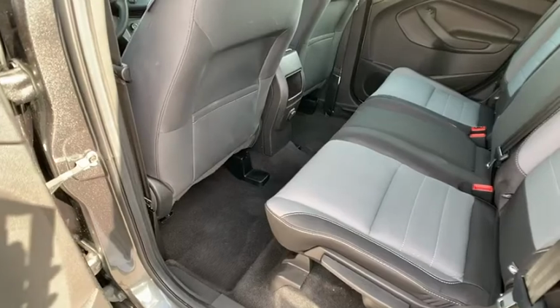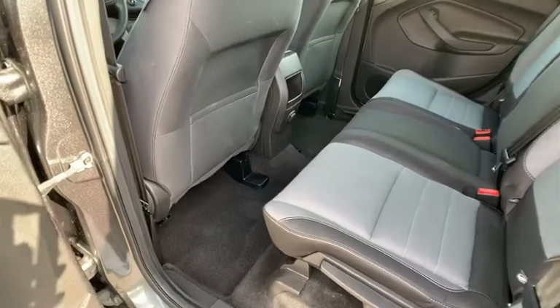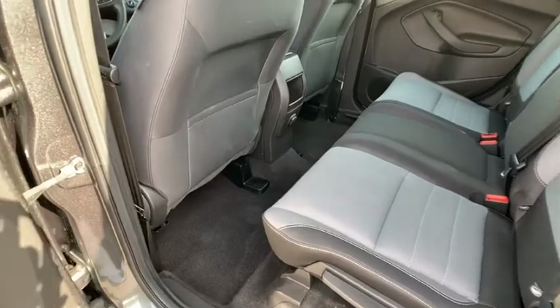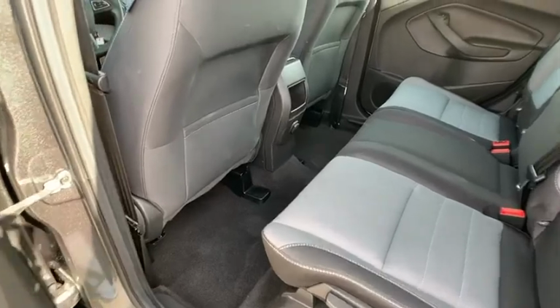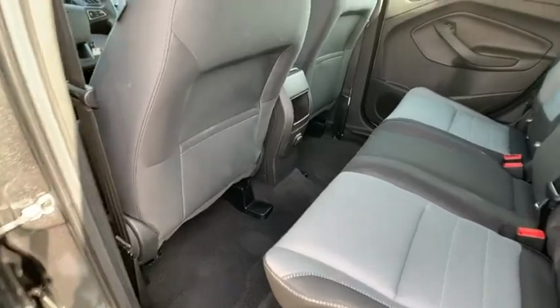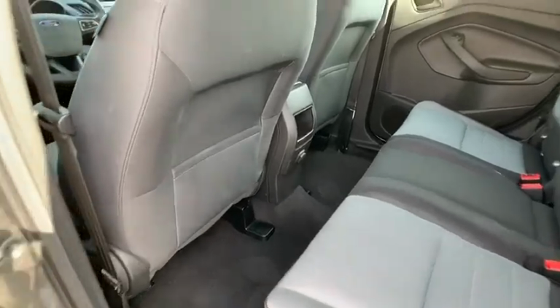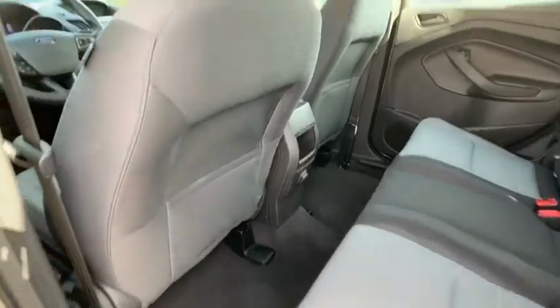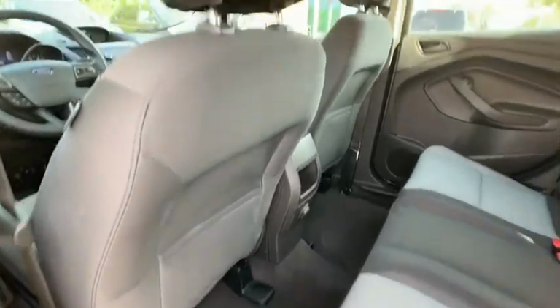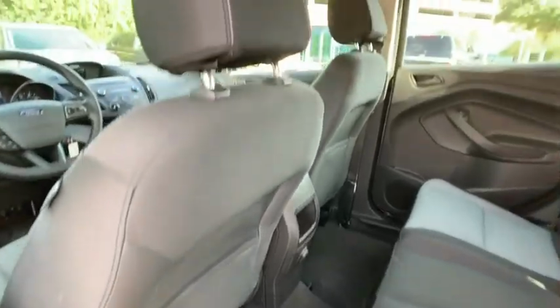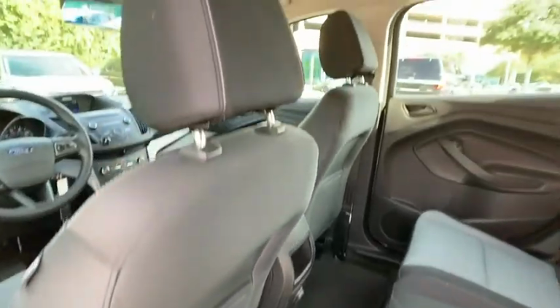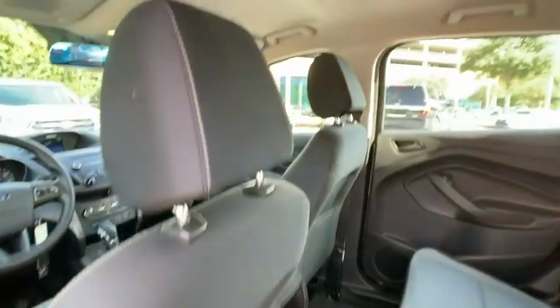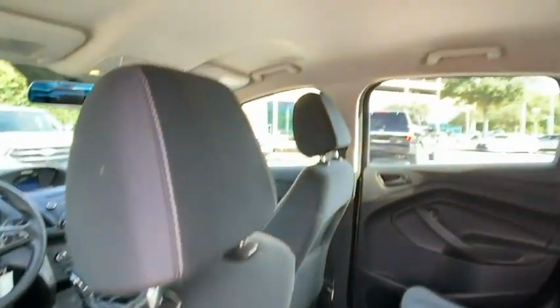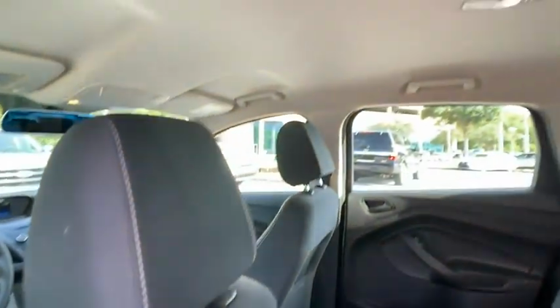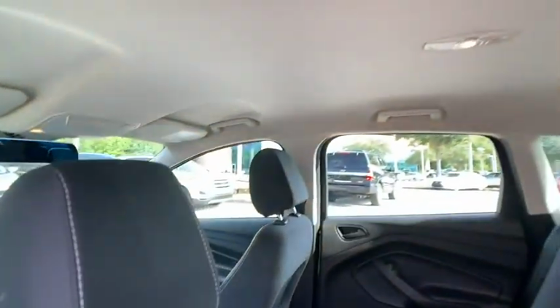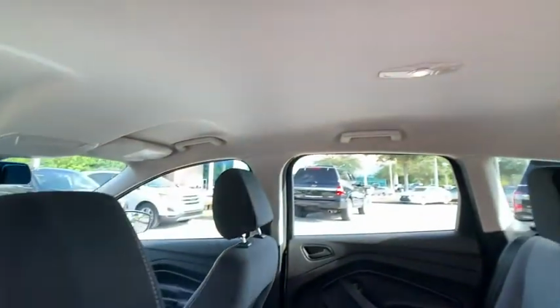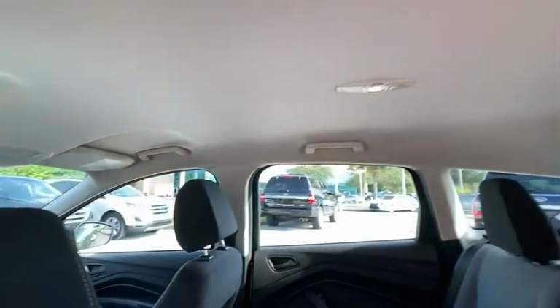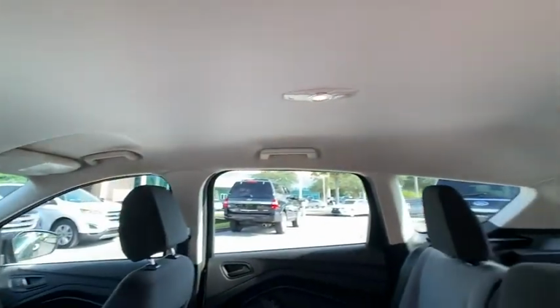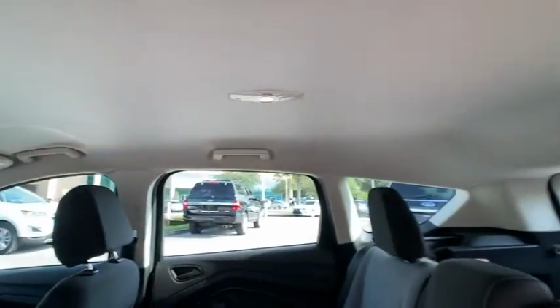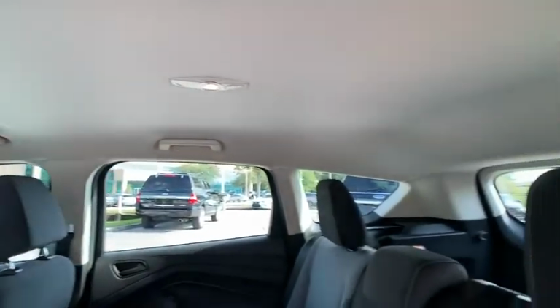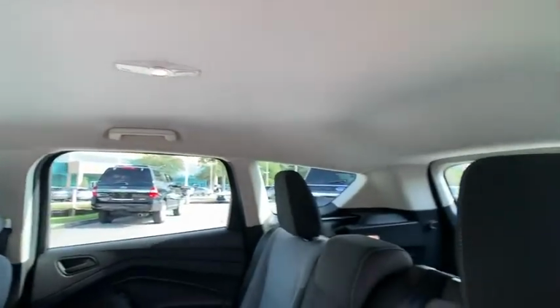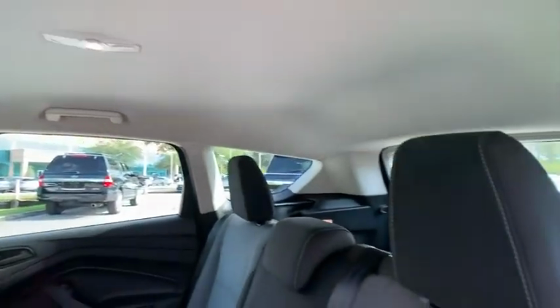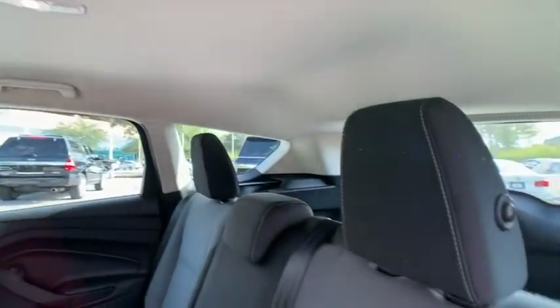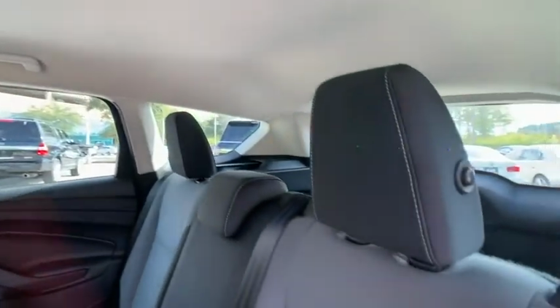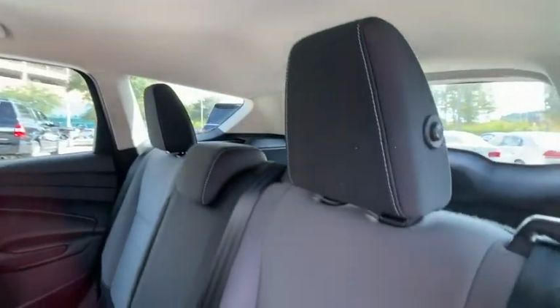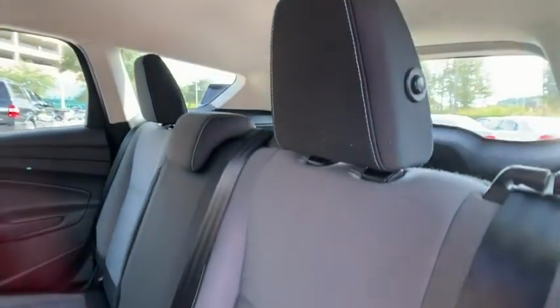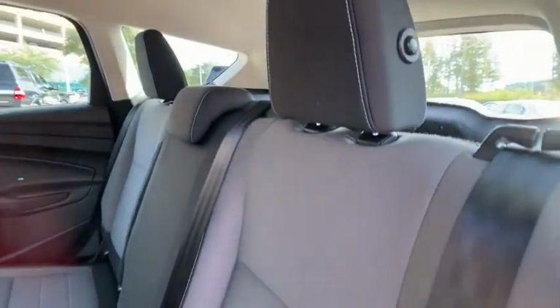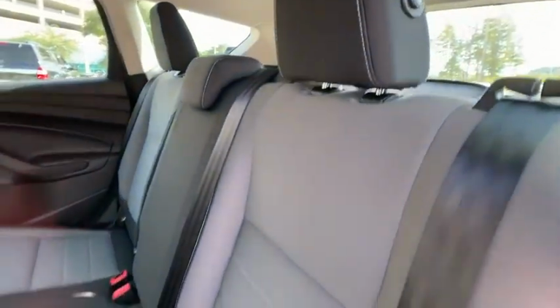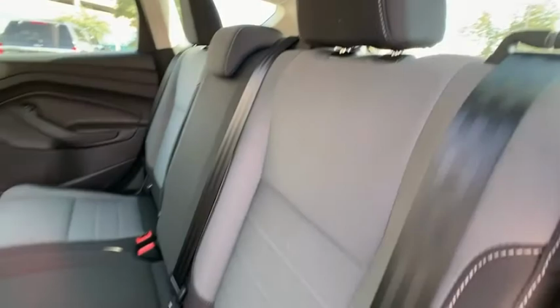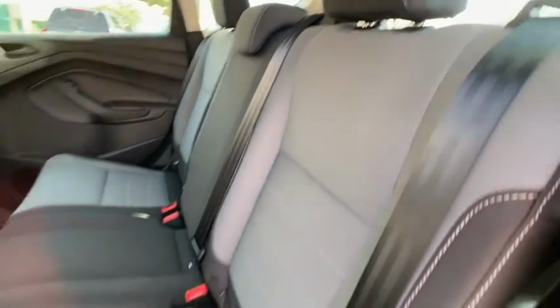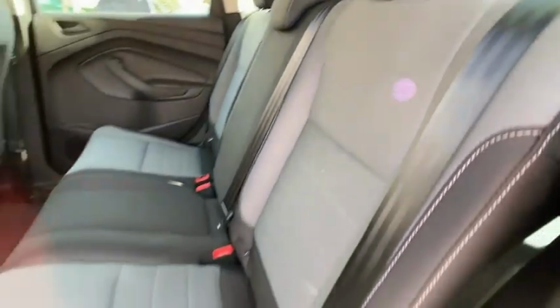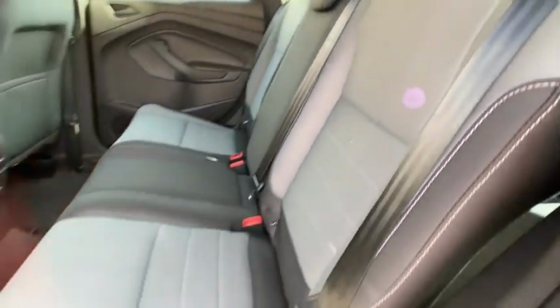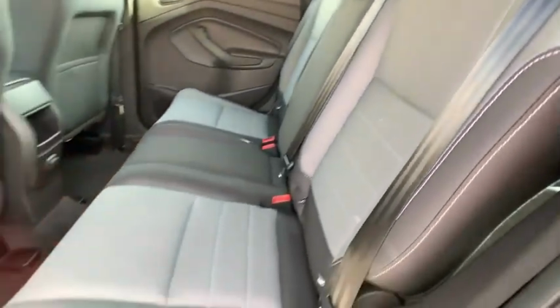Remote keyless entry, engine immobilizer, tires, rear performance, four-wheel disc brakes.